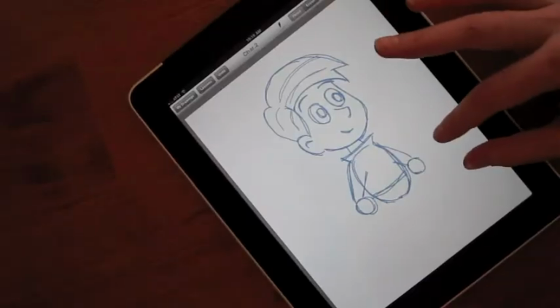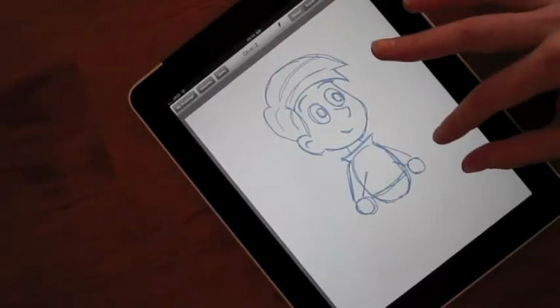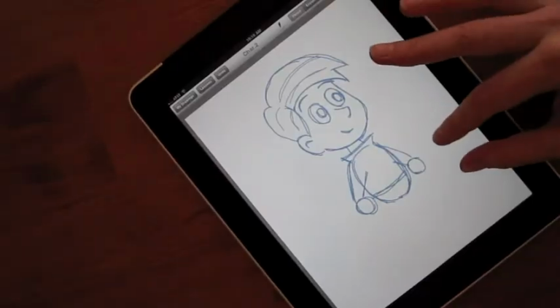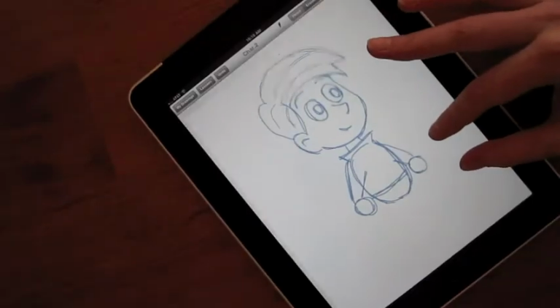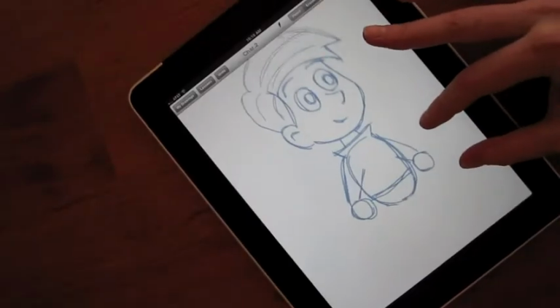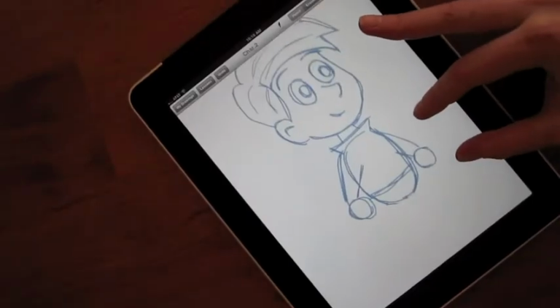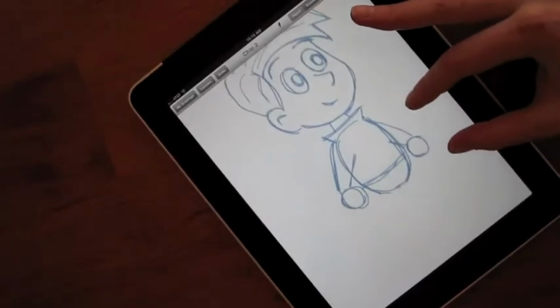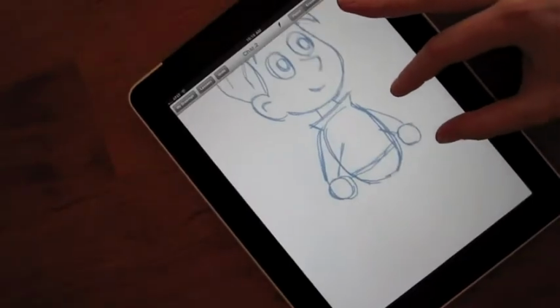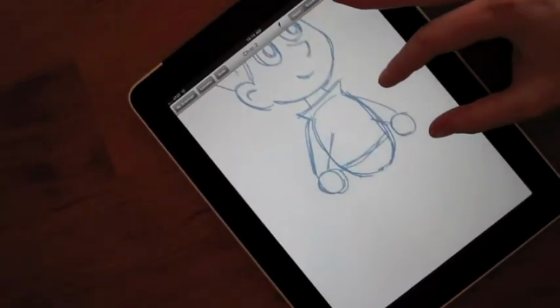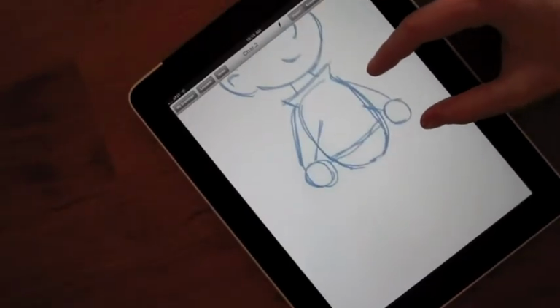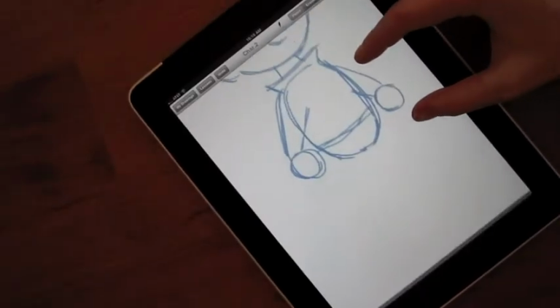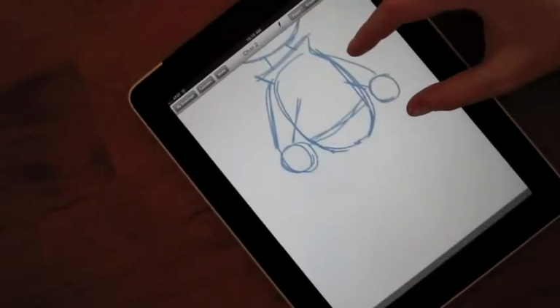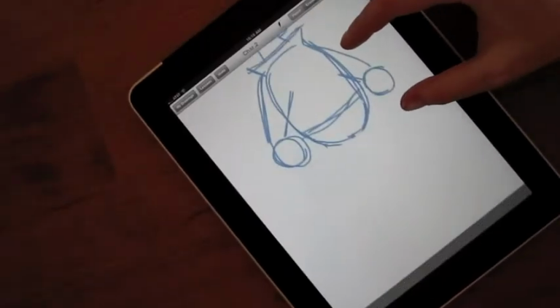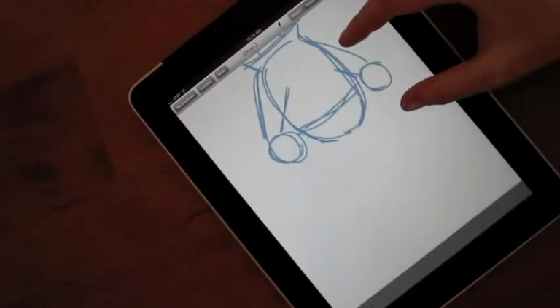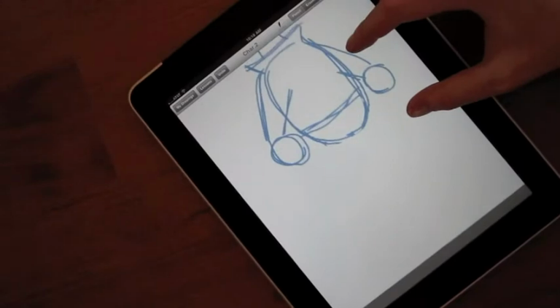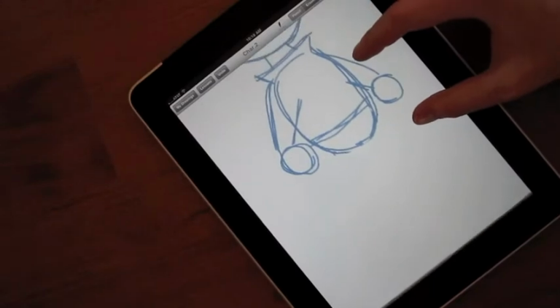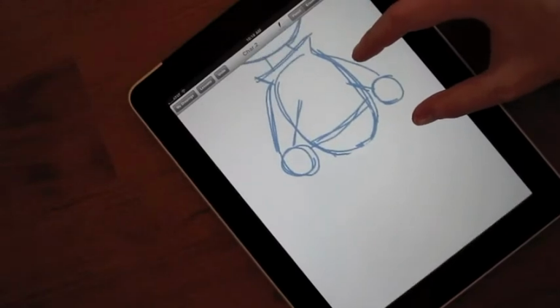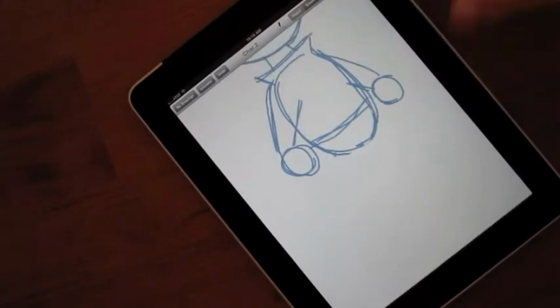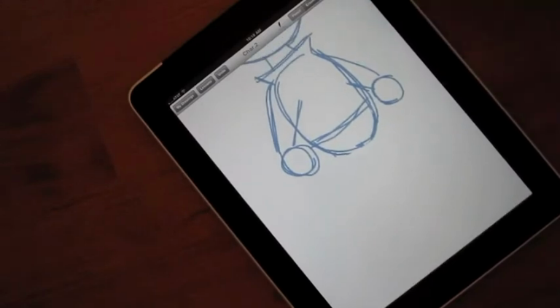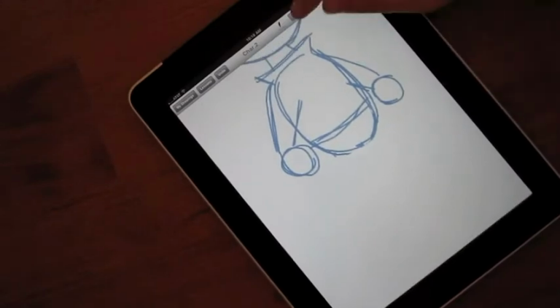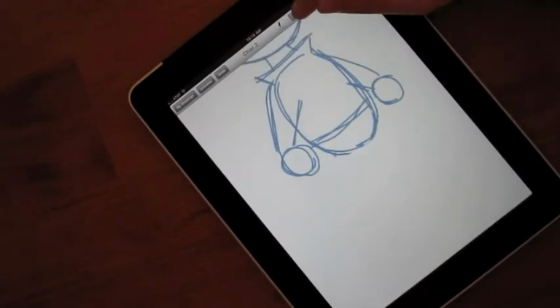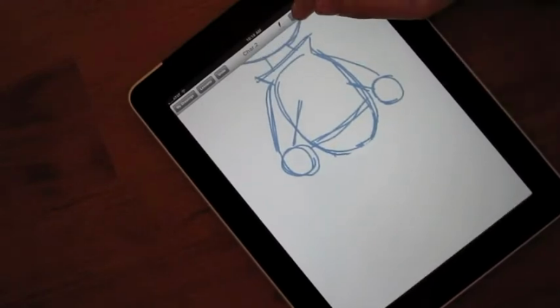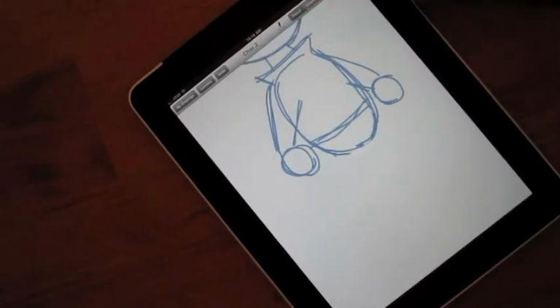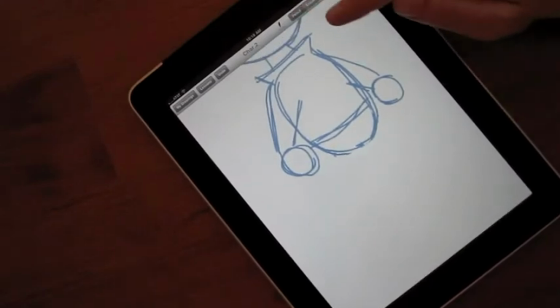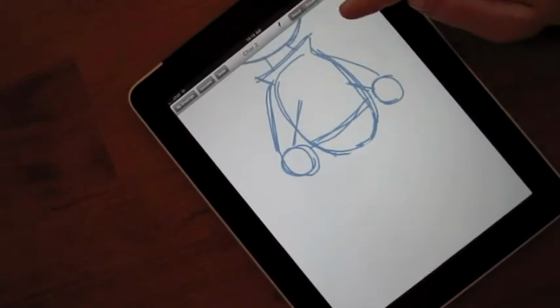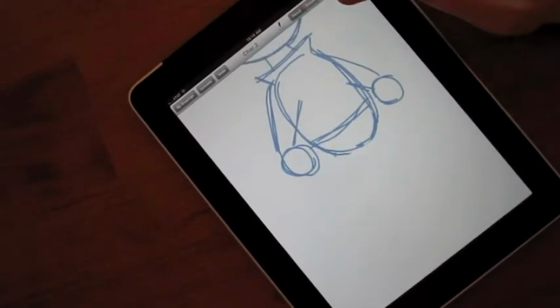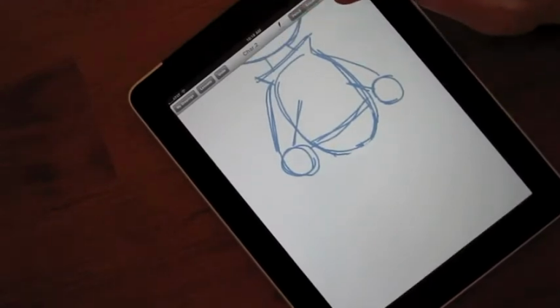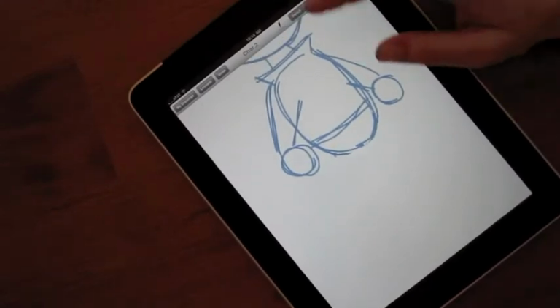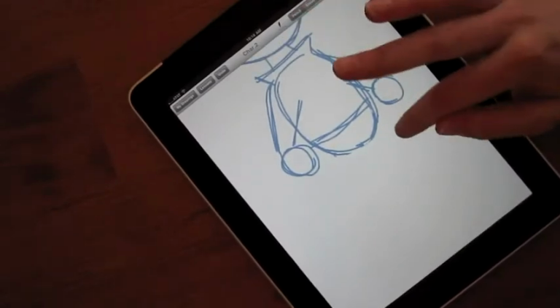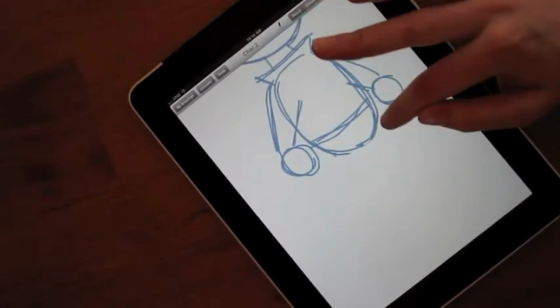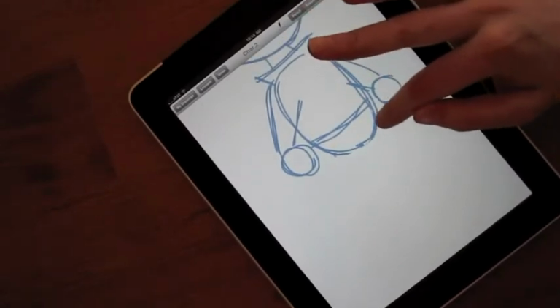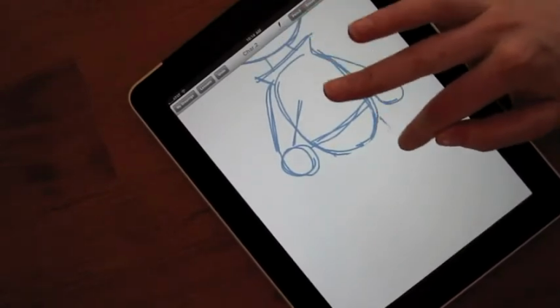Ink Paint encourages an efficient four-step workflow. First, you use the pencil tools to make a rough sketch.